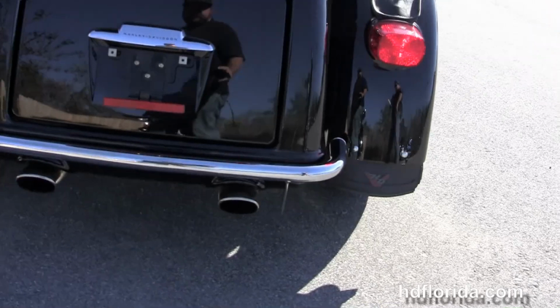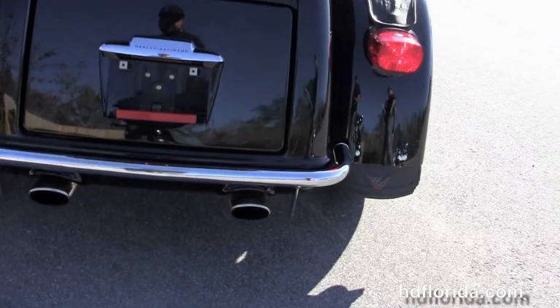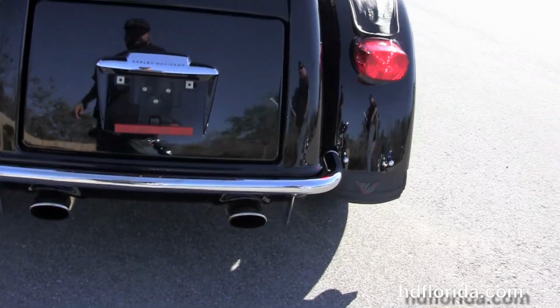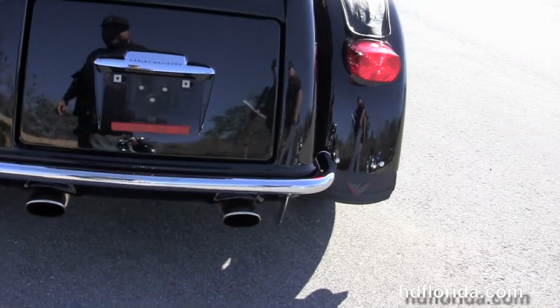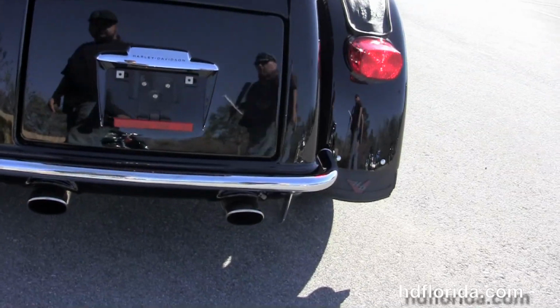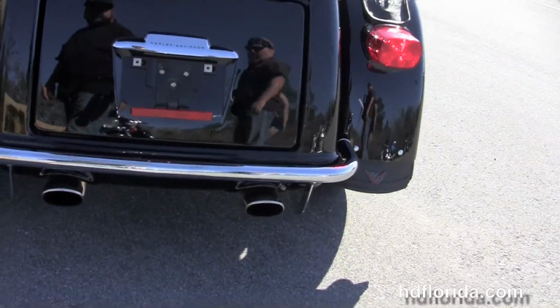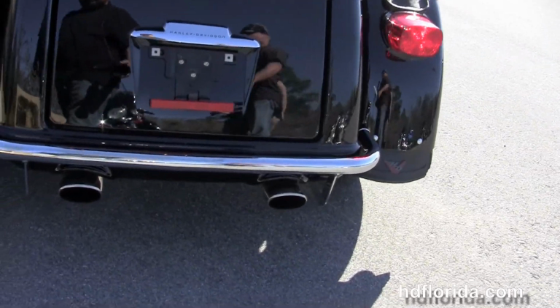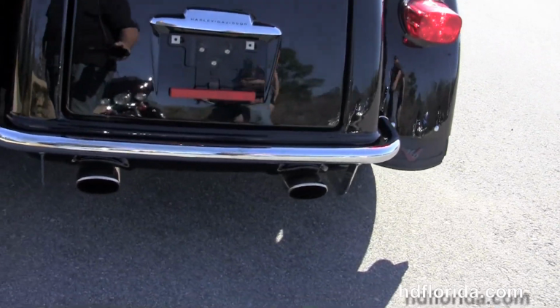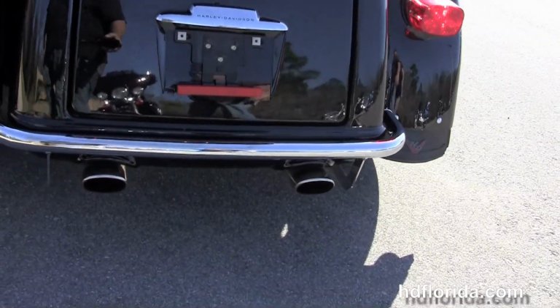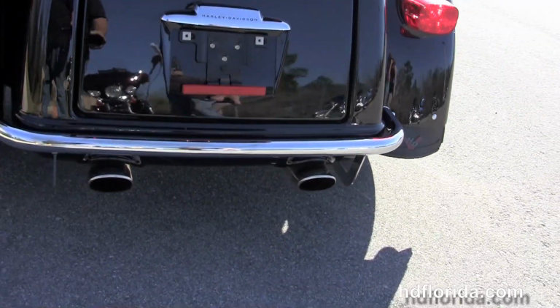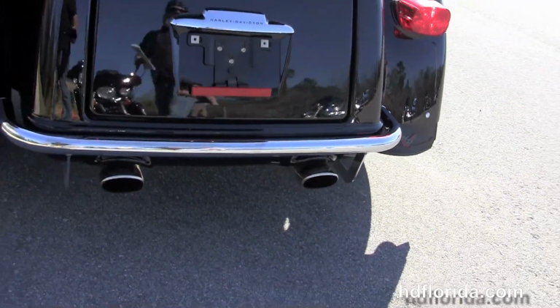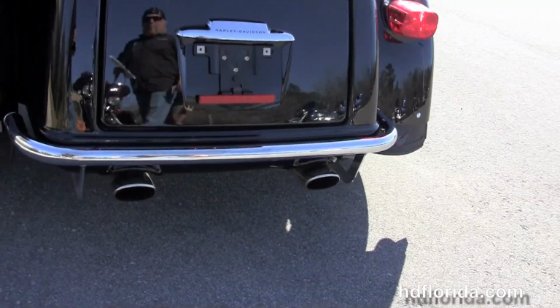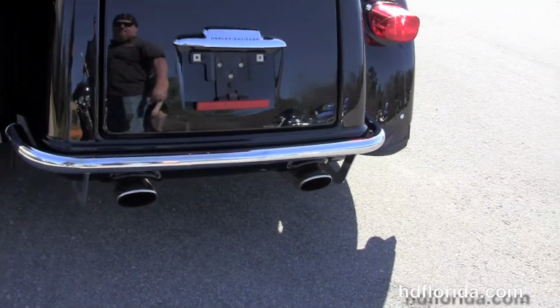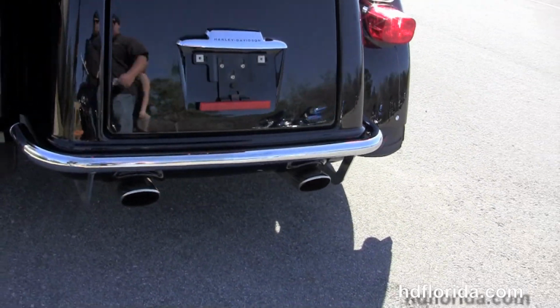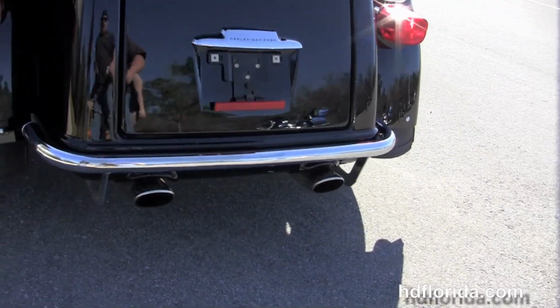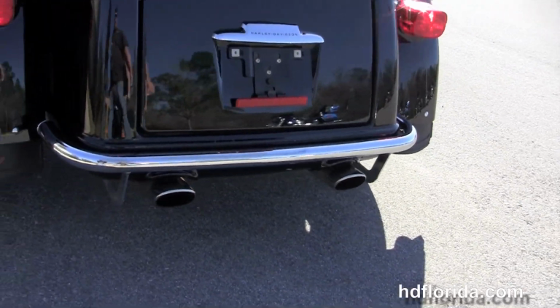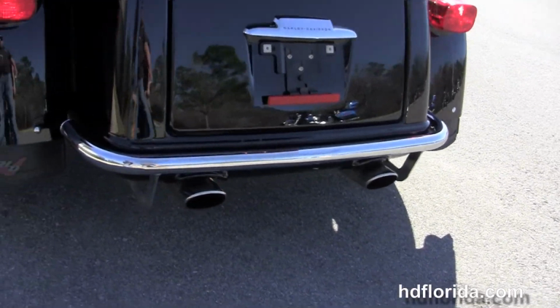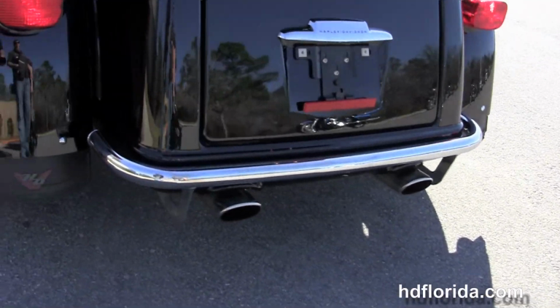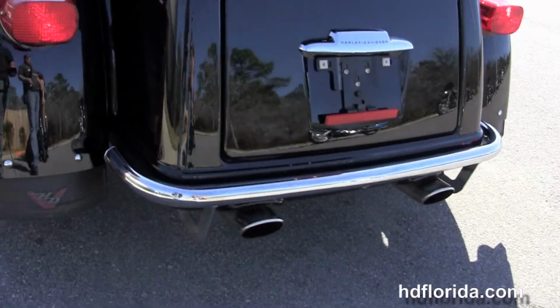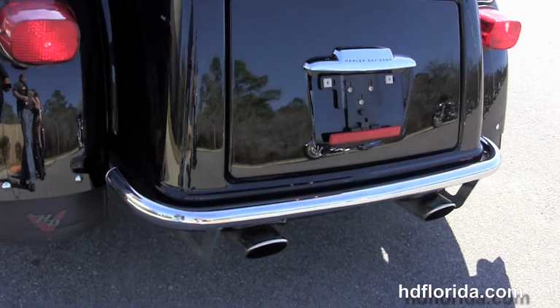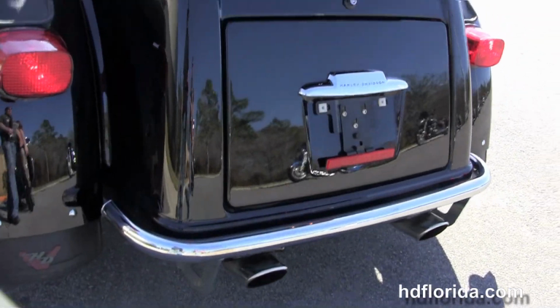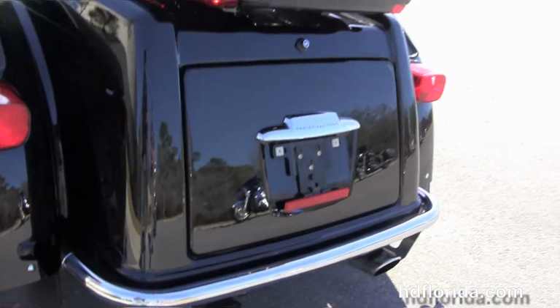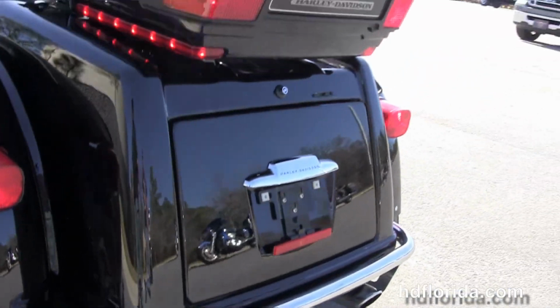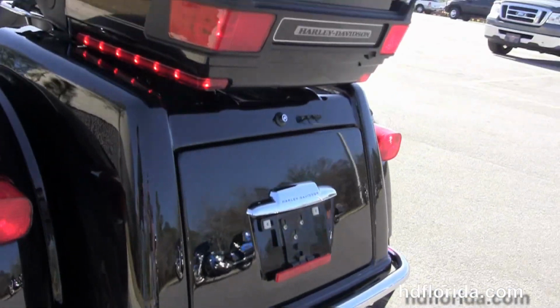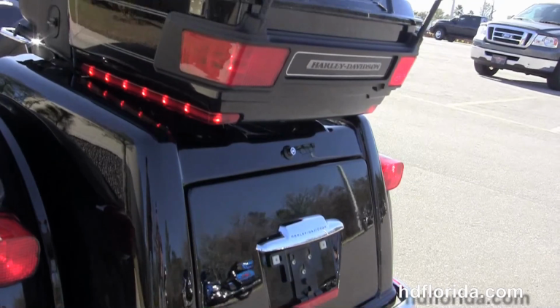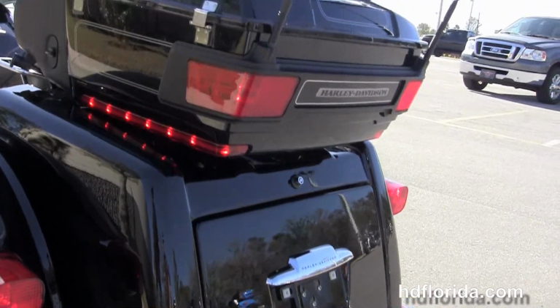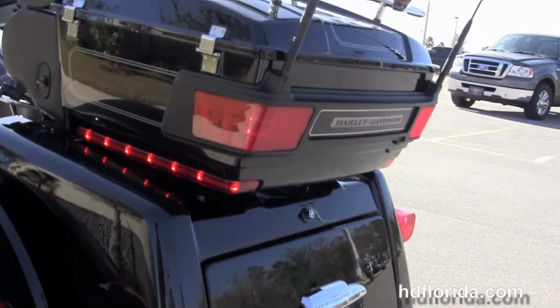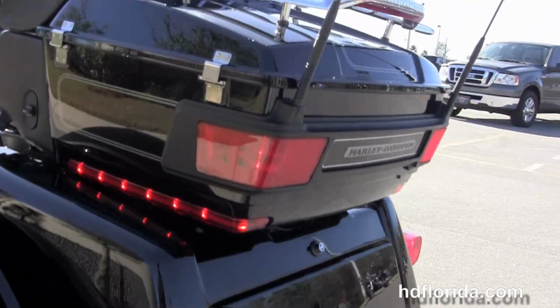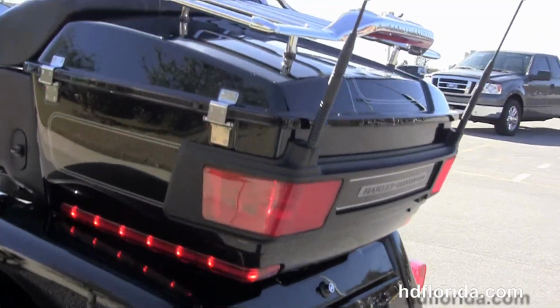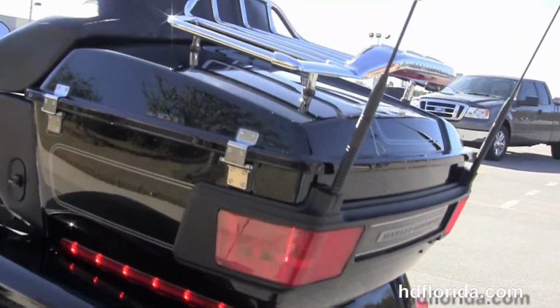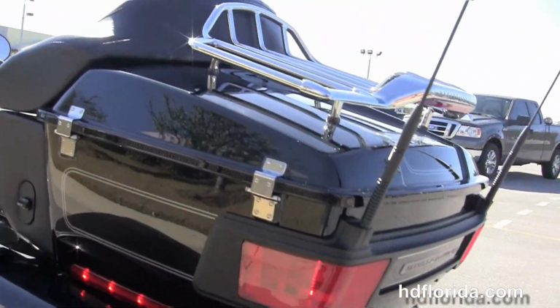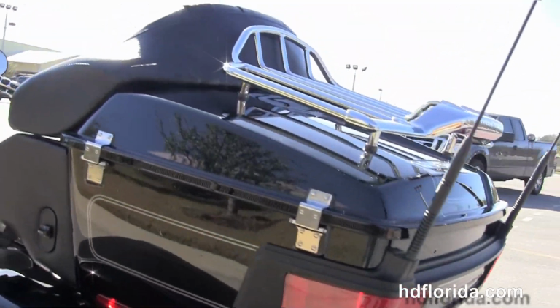Out back we've got the additional chrome rear bumper and tucked up underneath the upgraded chrome slip-on mufflers. Large capacity trunk, king tour pack with the additional chrome air wing lighted luggage rack.